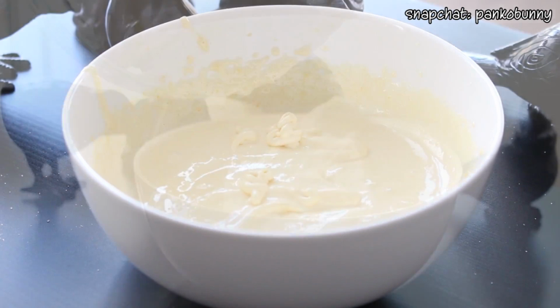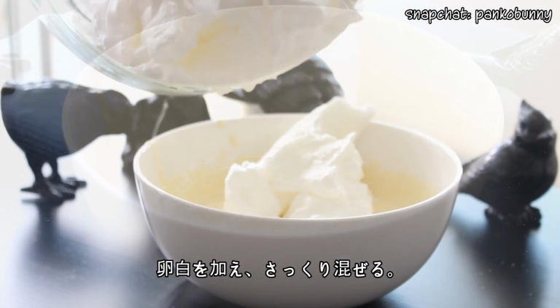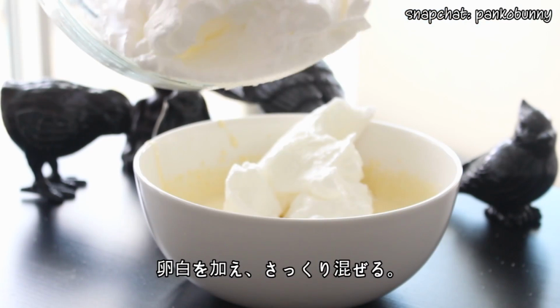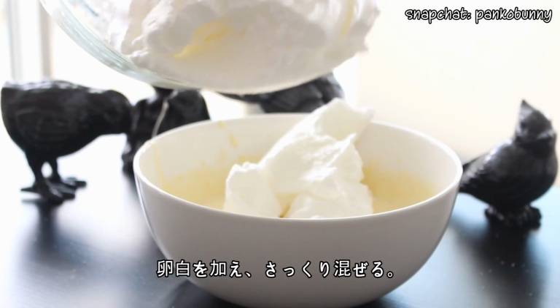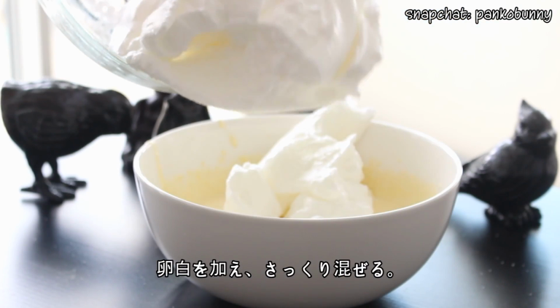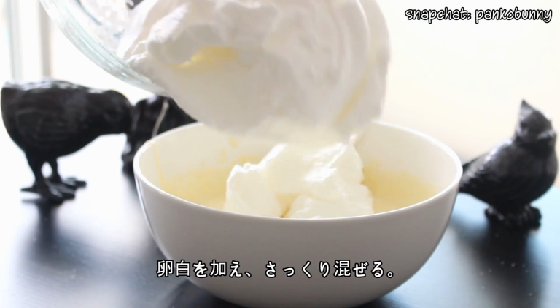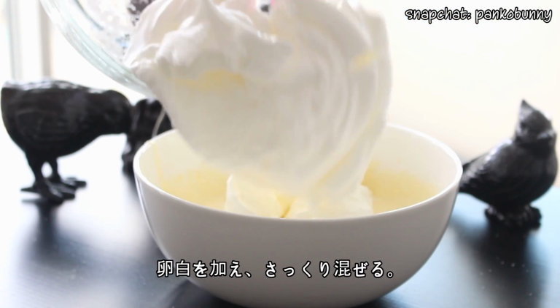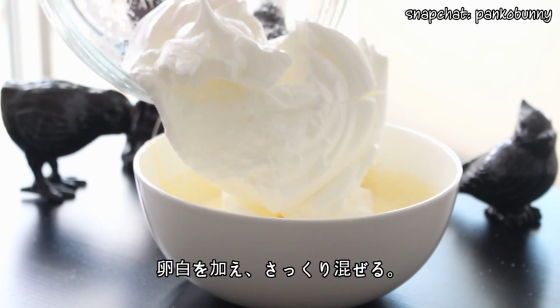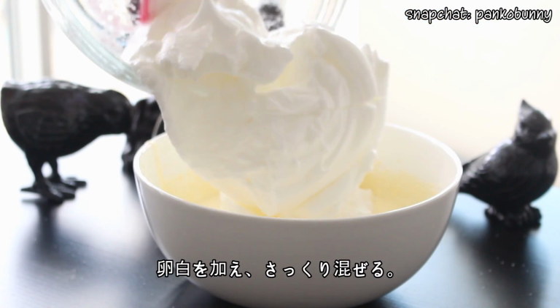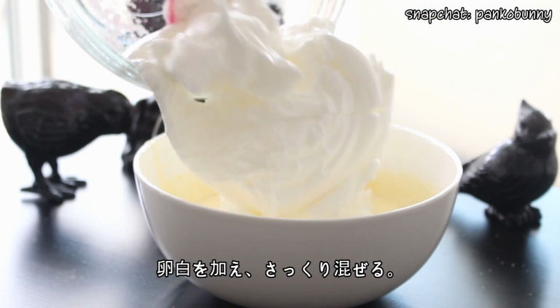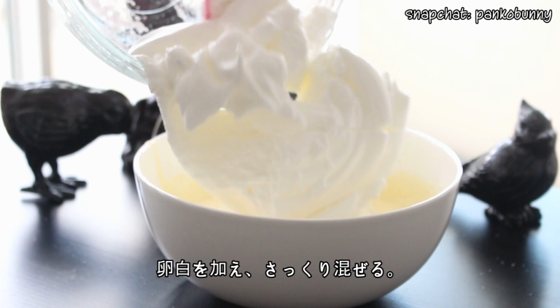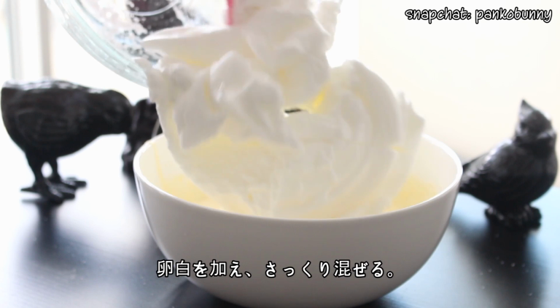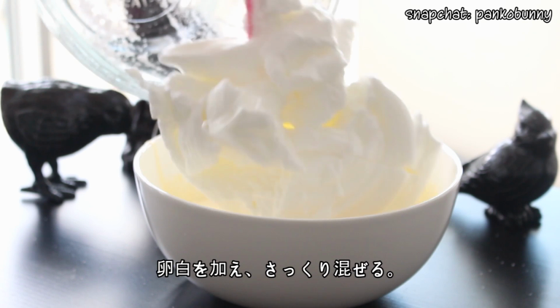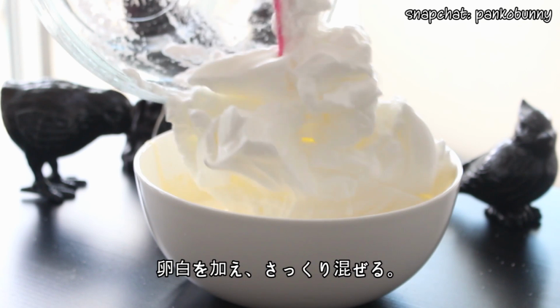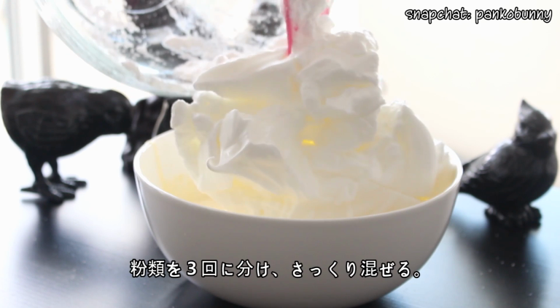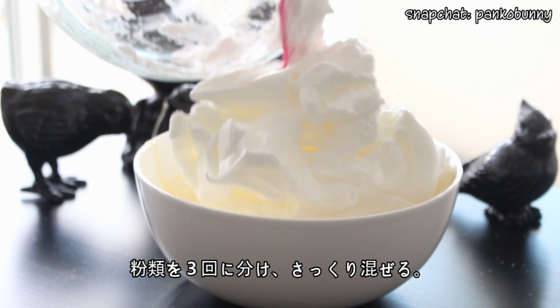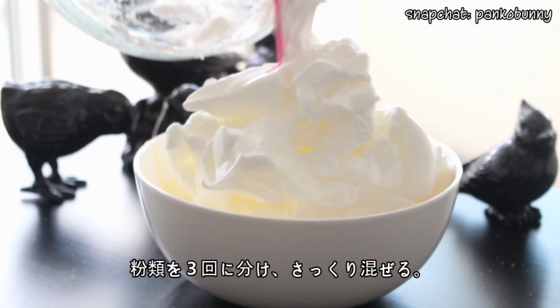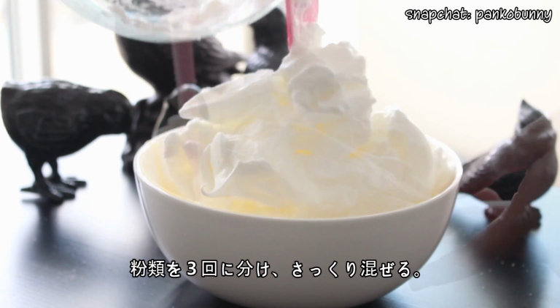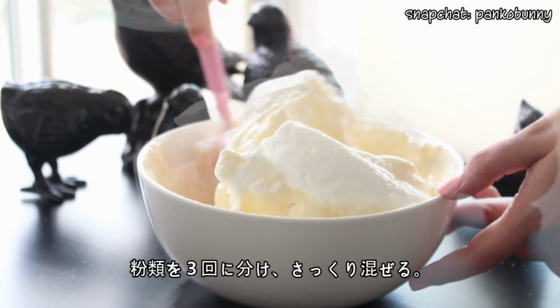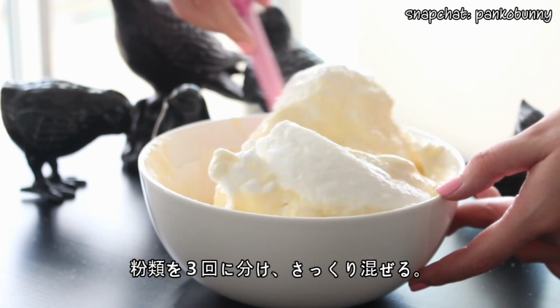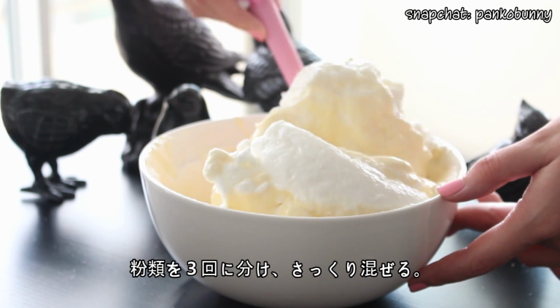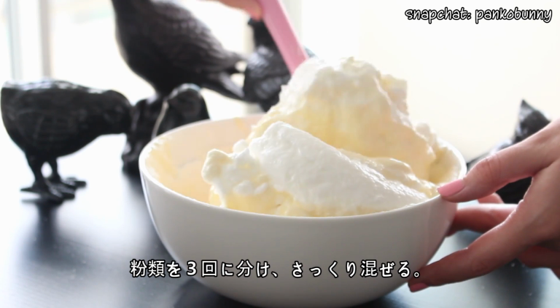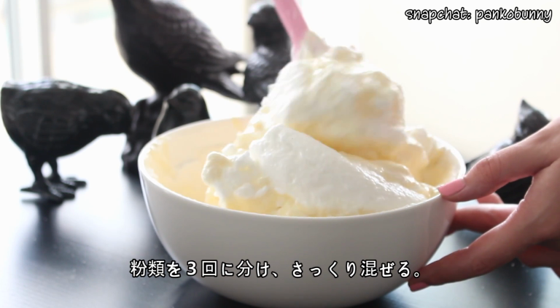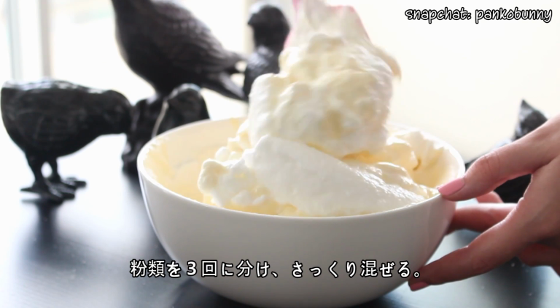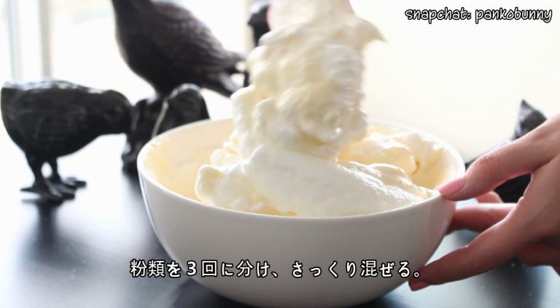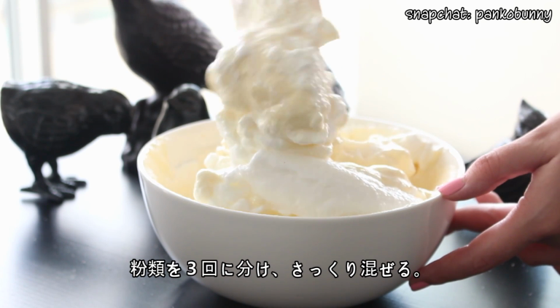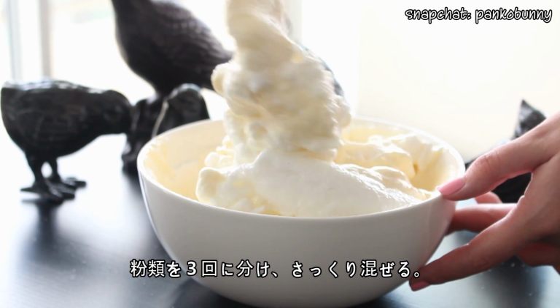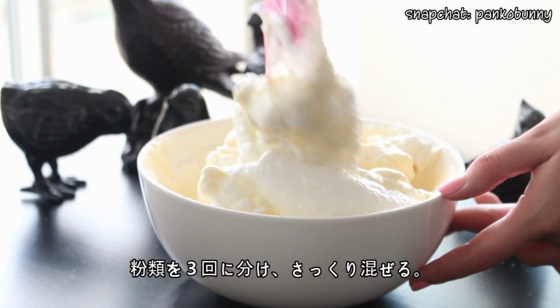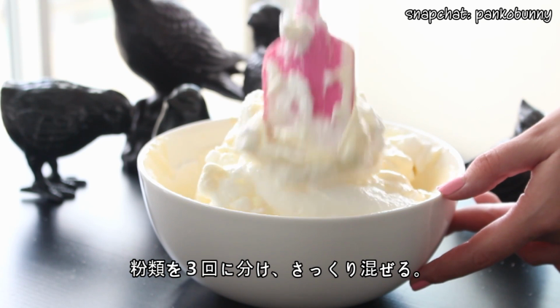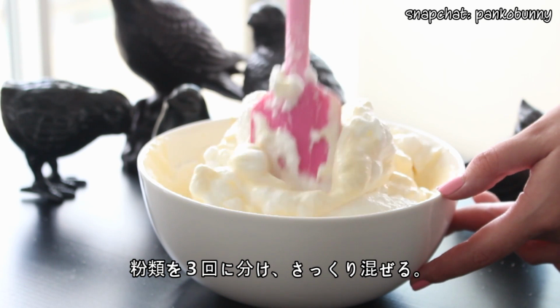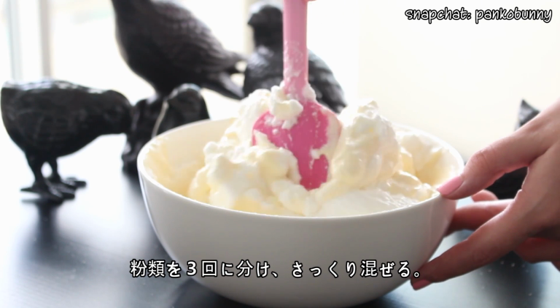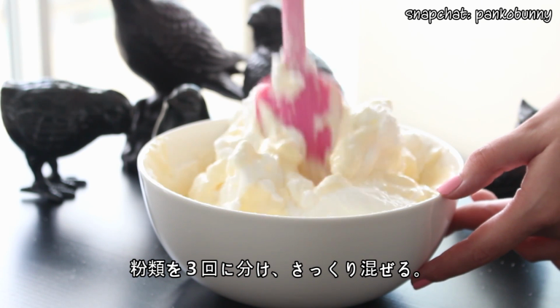Fold the egg whites into the mixture and then add the flour mixture in 3 additions, folding to gently combine.